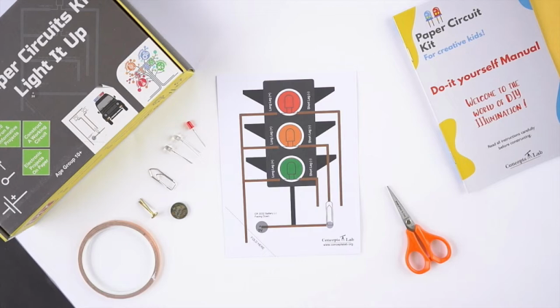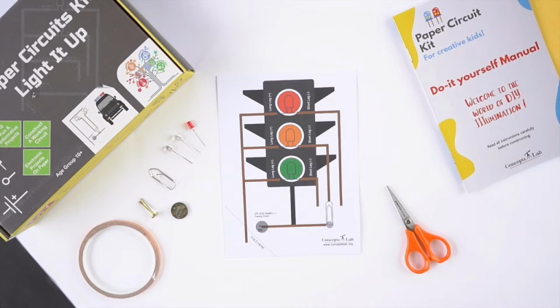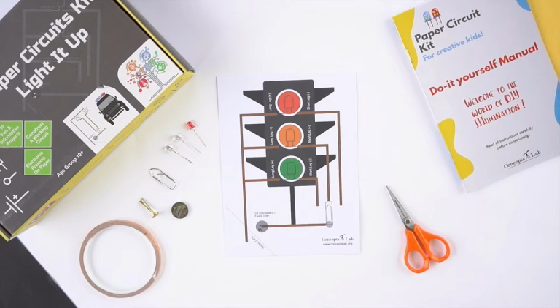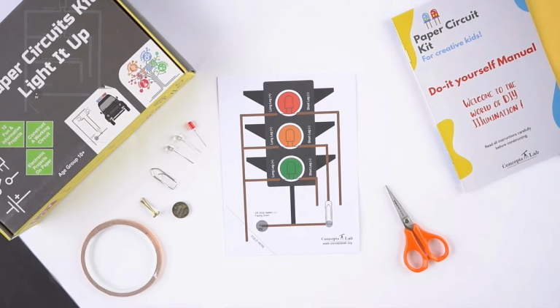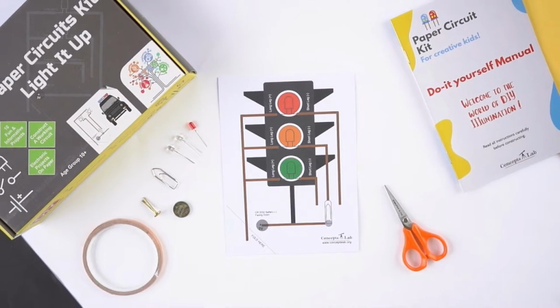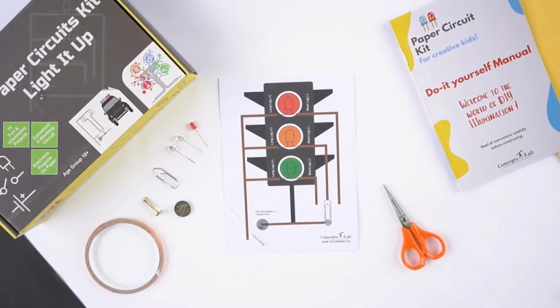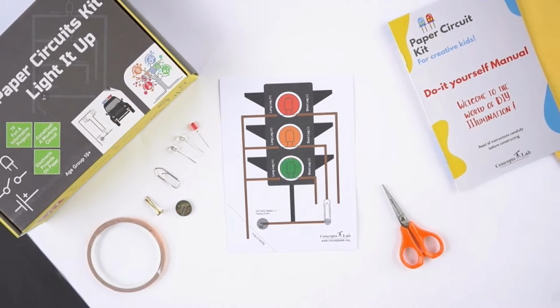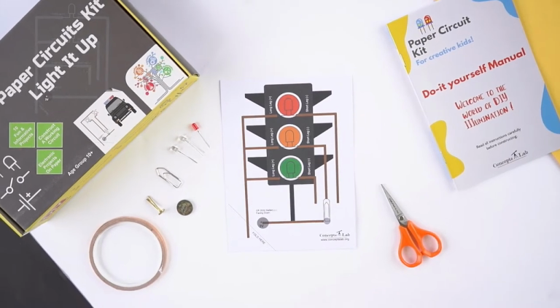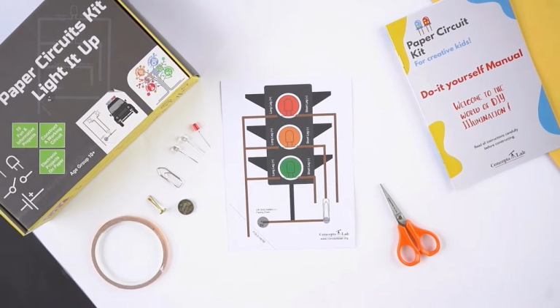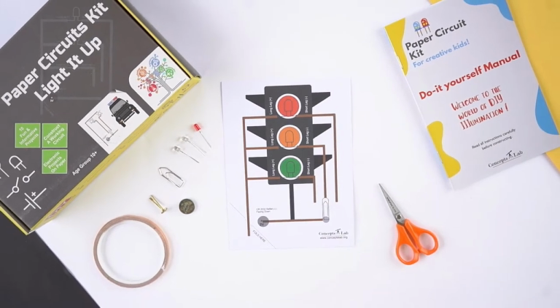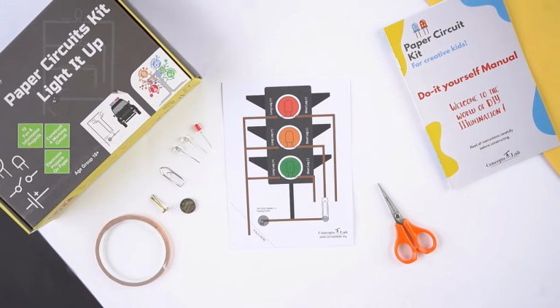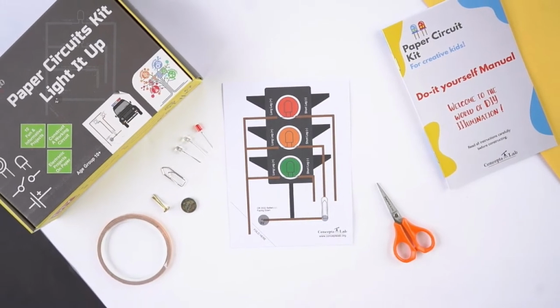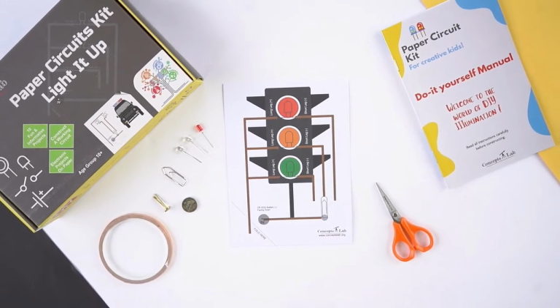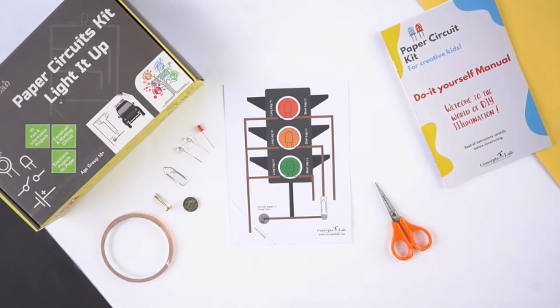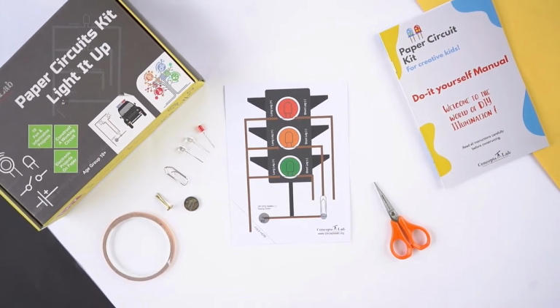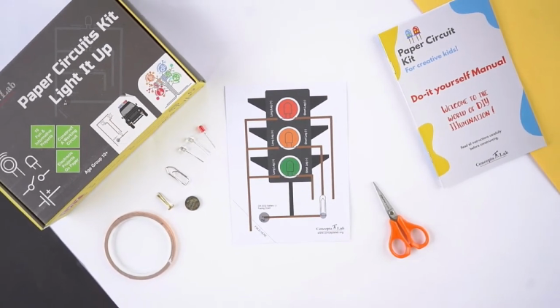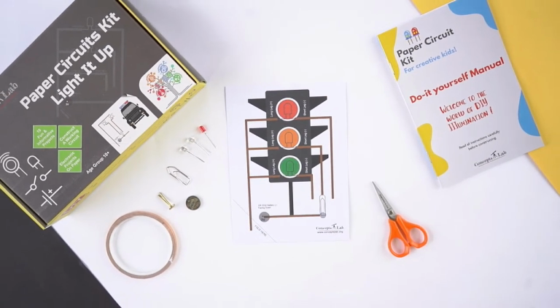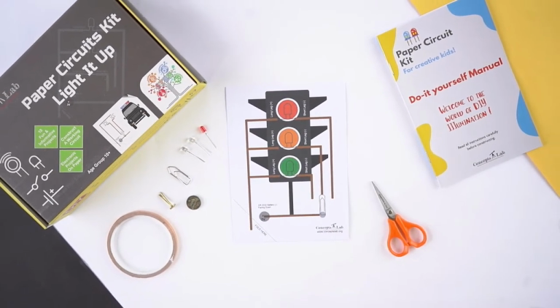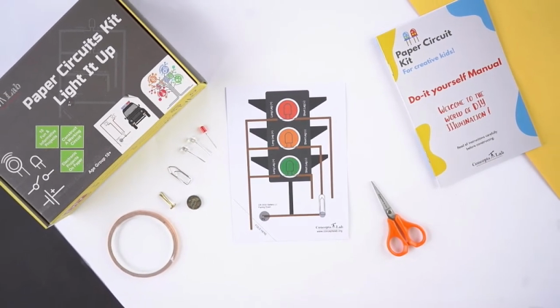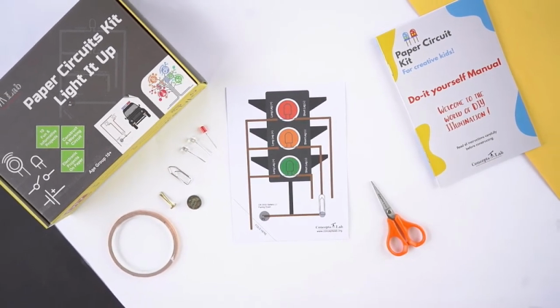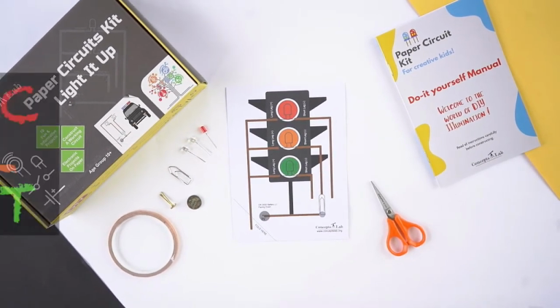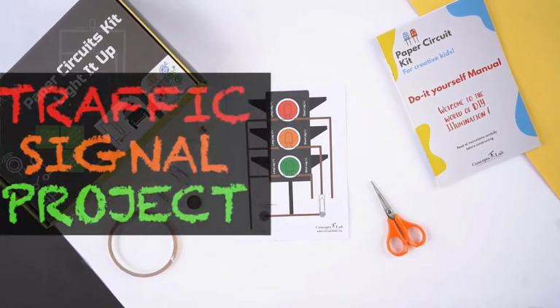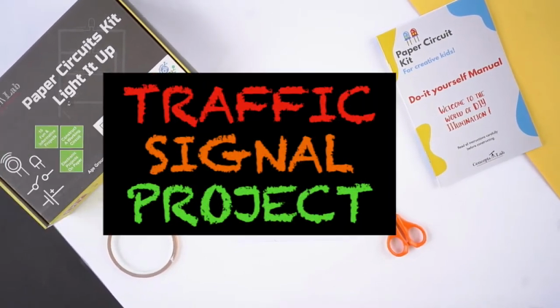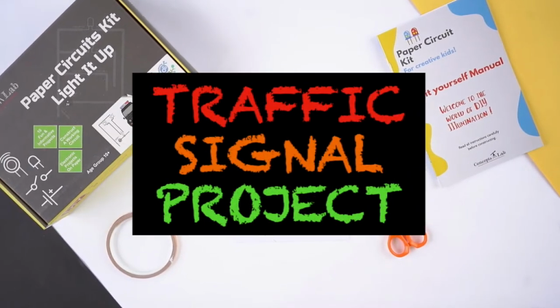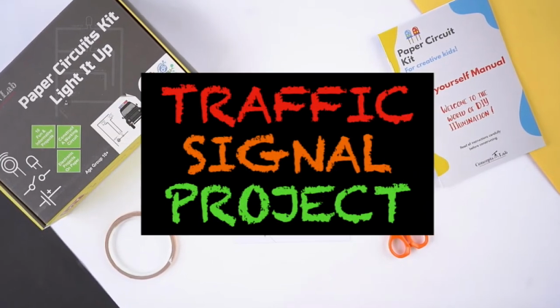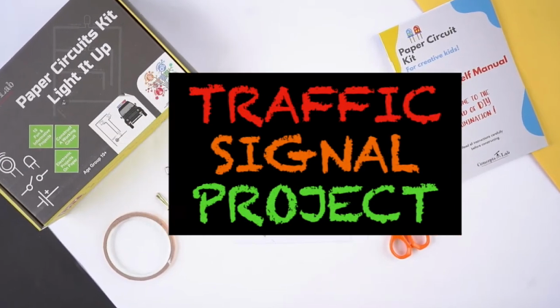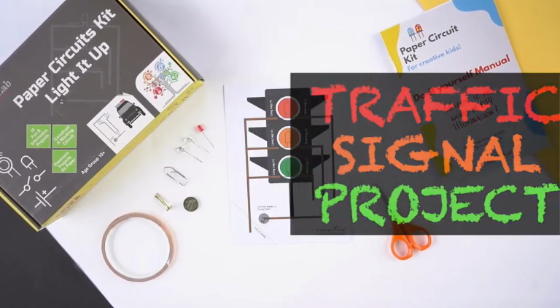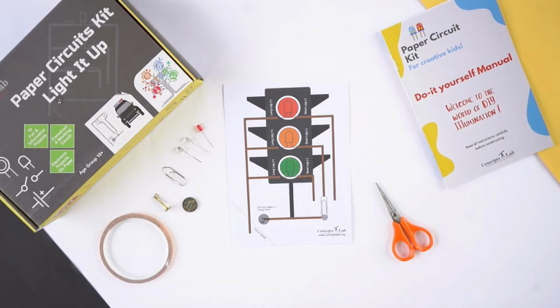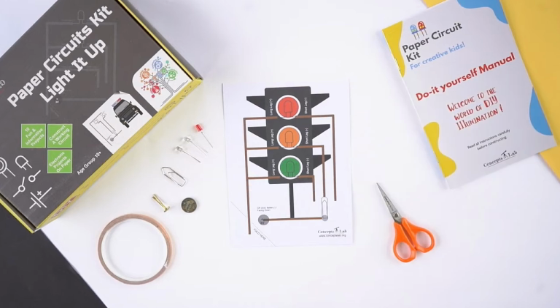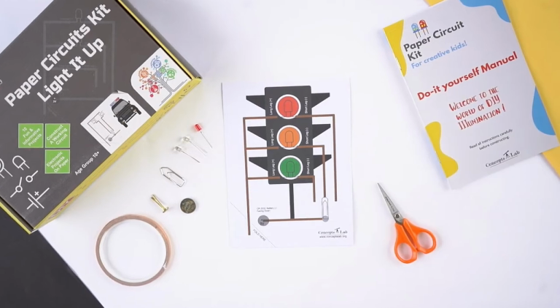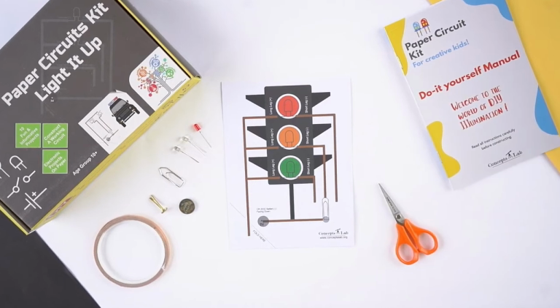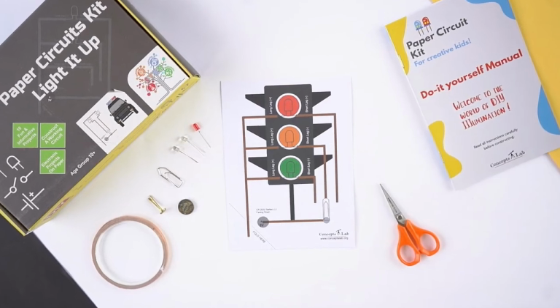Hey kids, let's make a fun project today. This video will guide you through the traffic signal template.